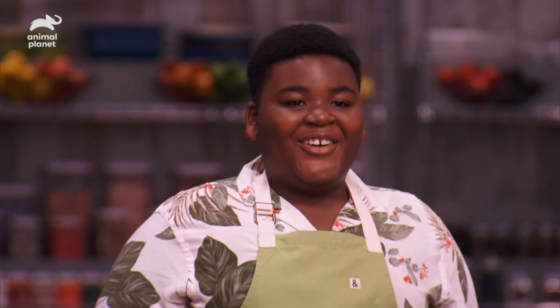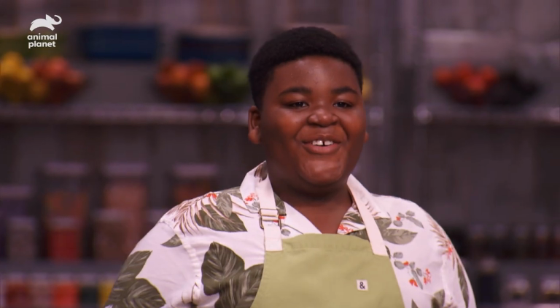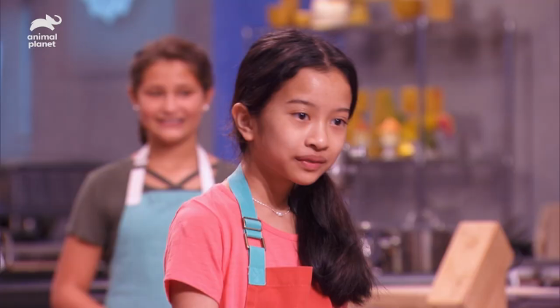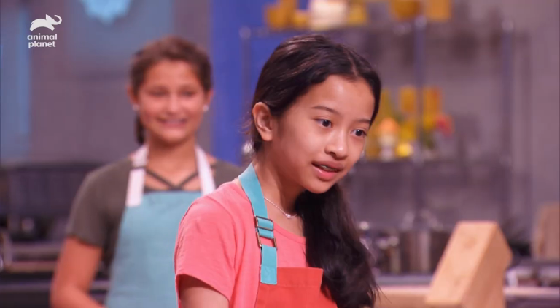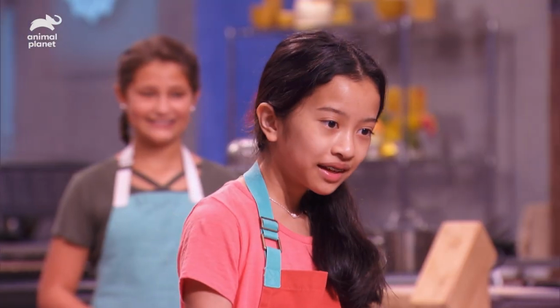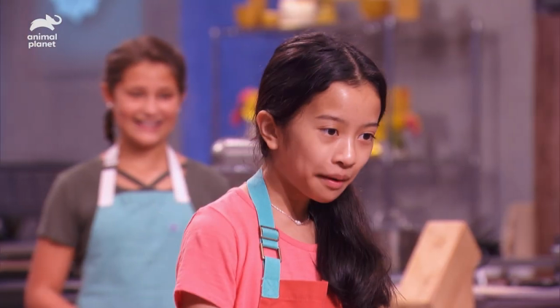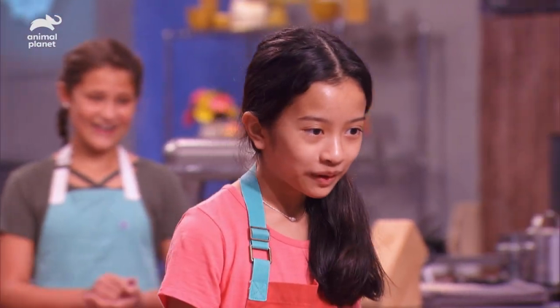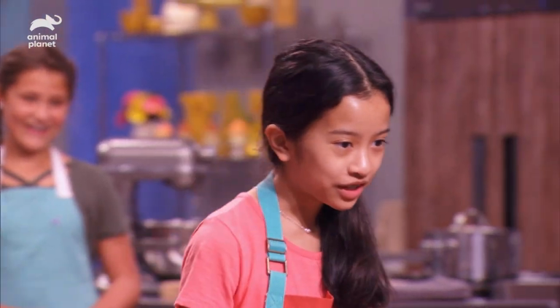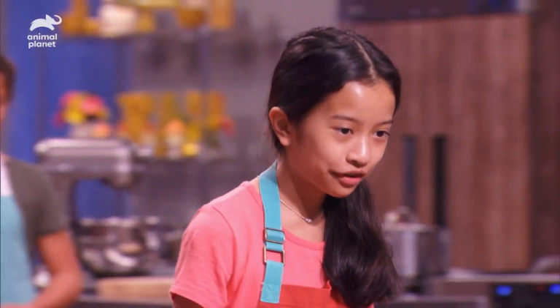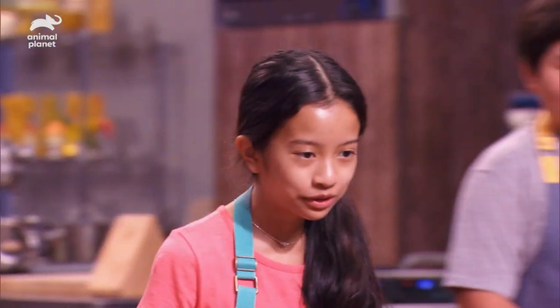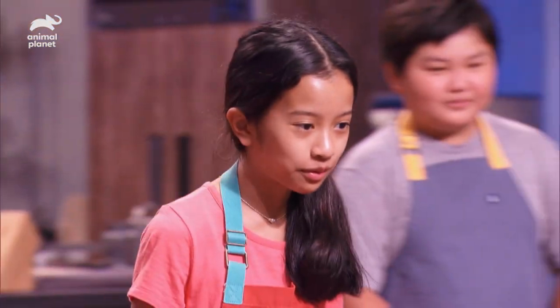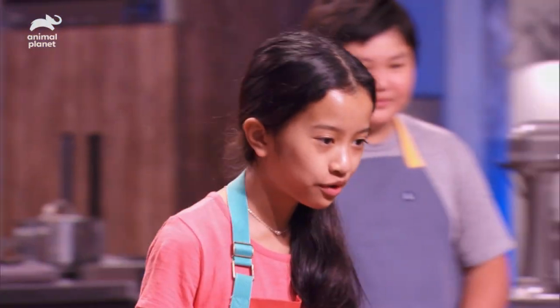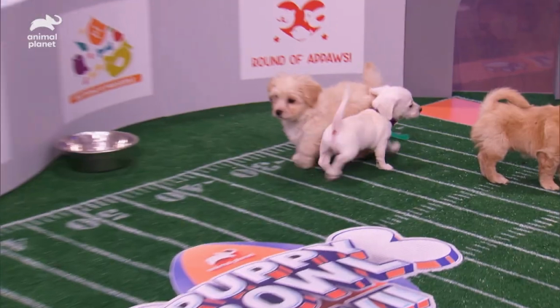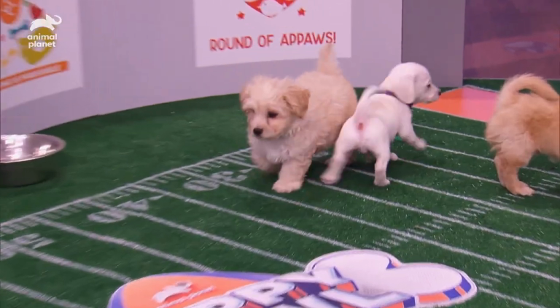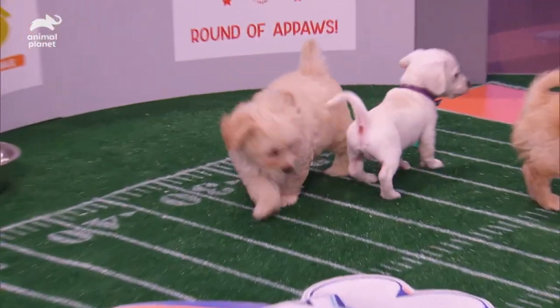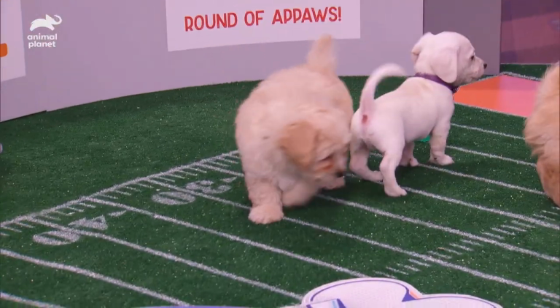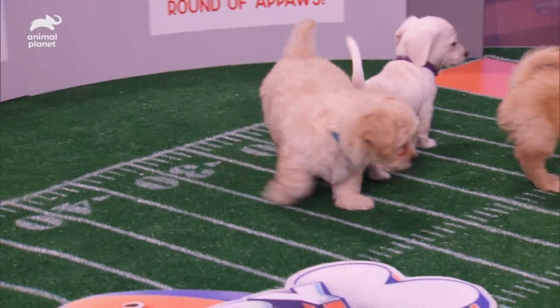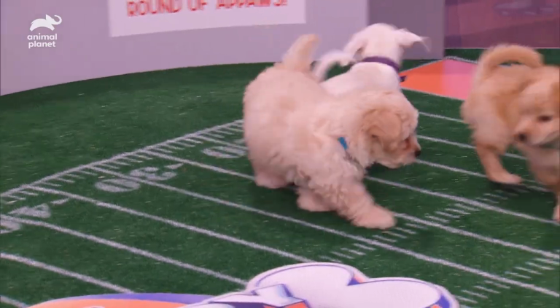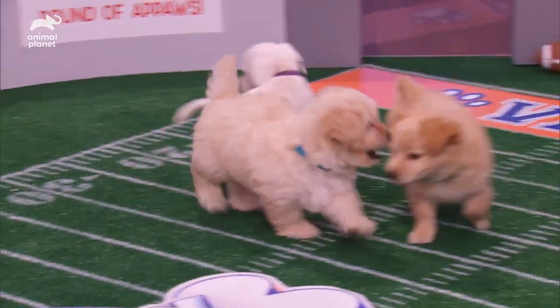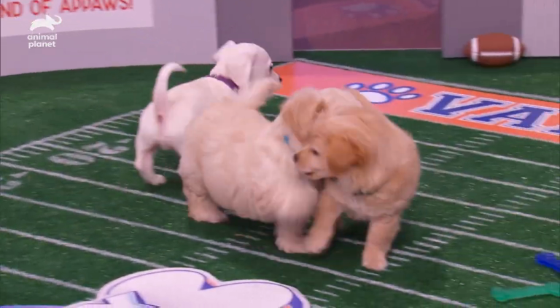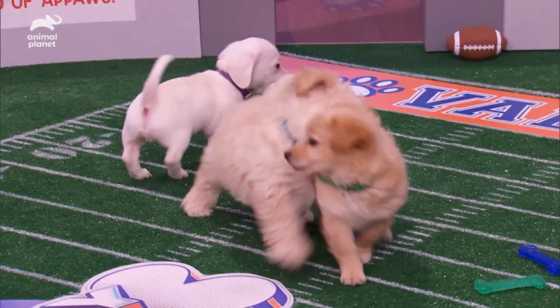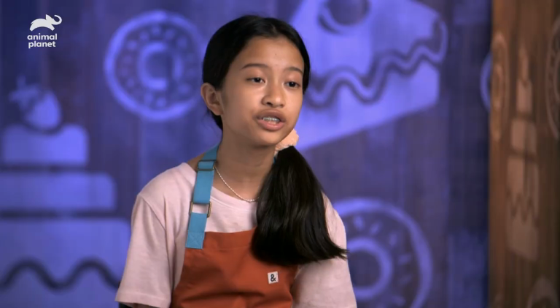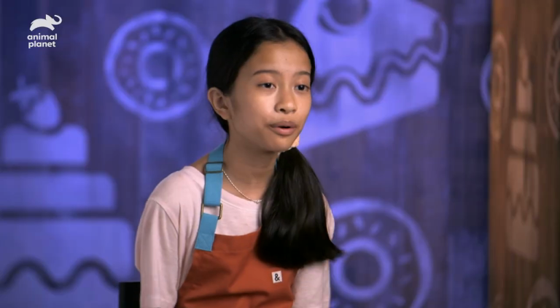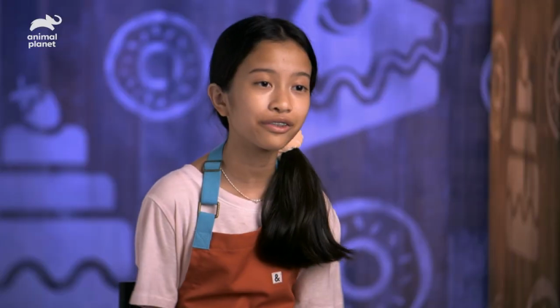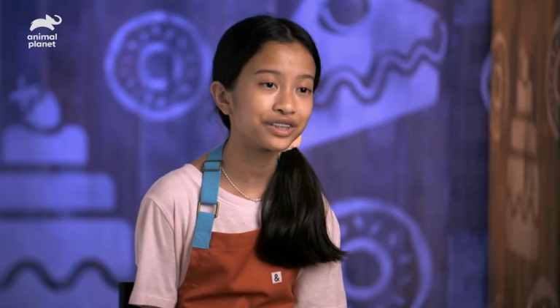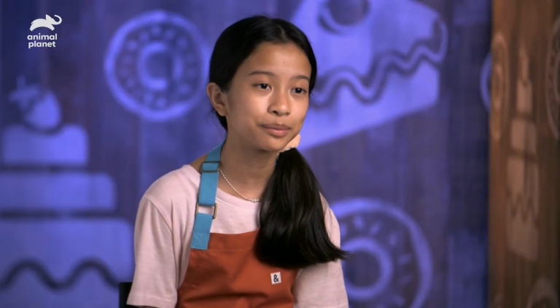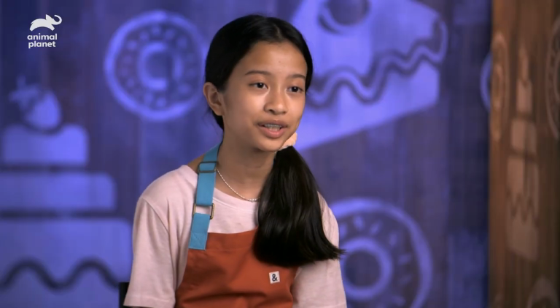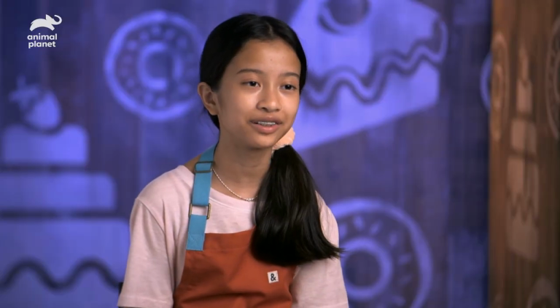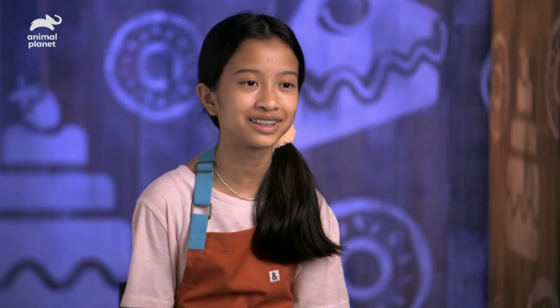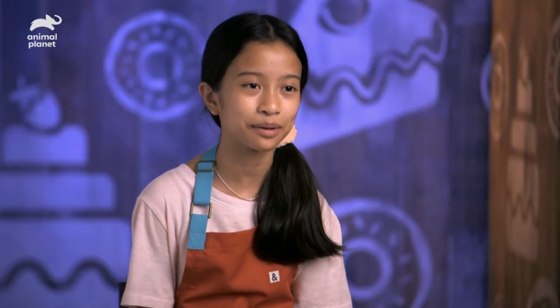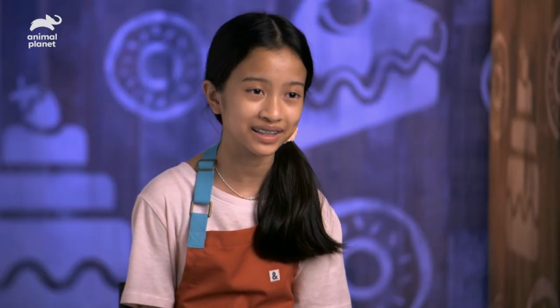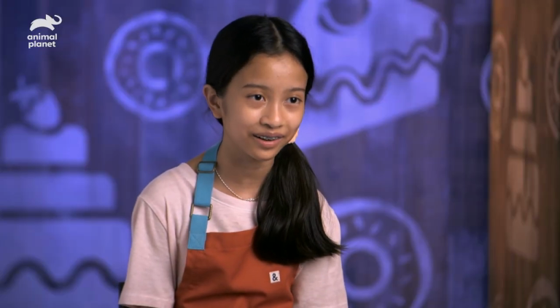All right, Bella, you're up. Oh my gosh, I already know which one I'm going for. I picked the dog with the blue collar, and it's super fluffy and super cute. It looks like a potato.